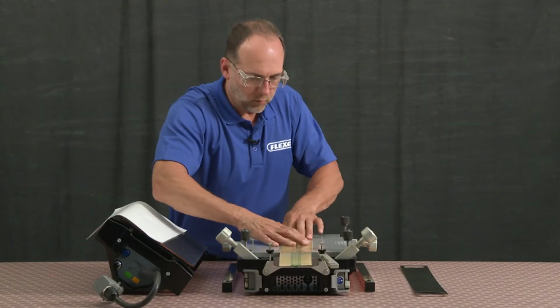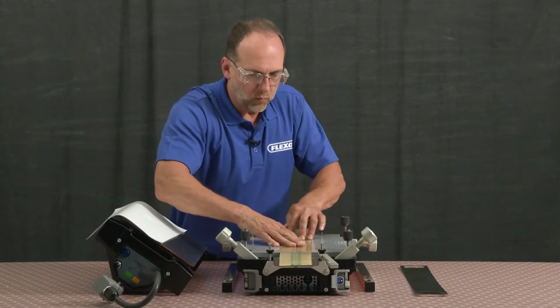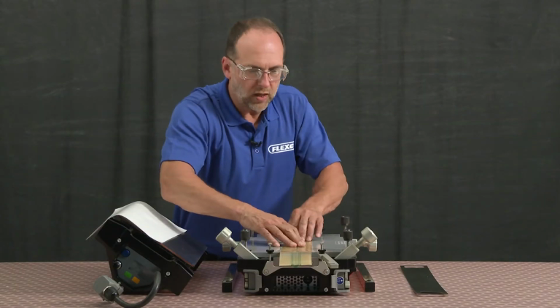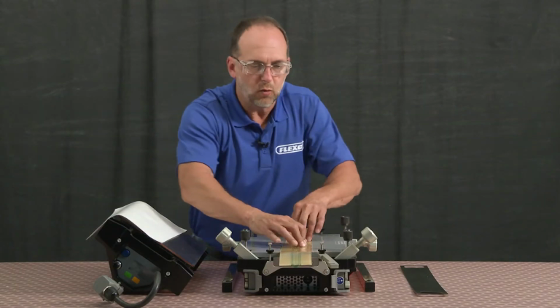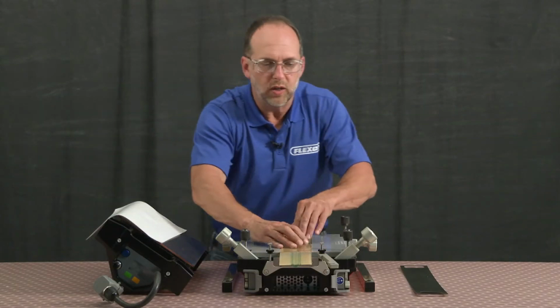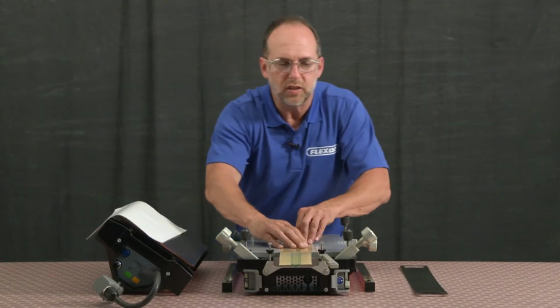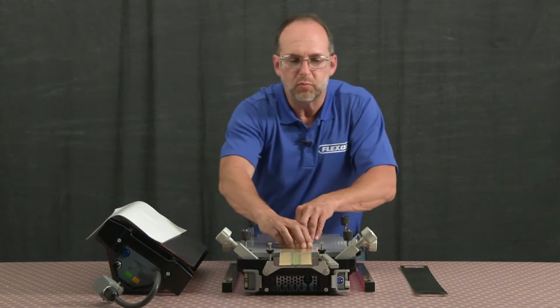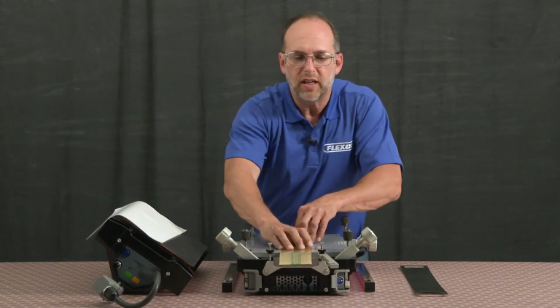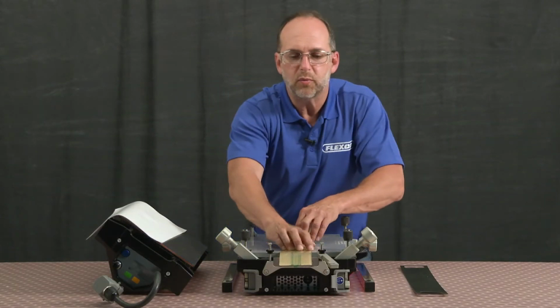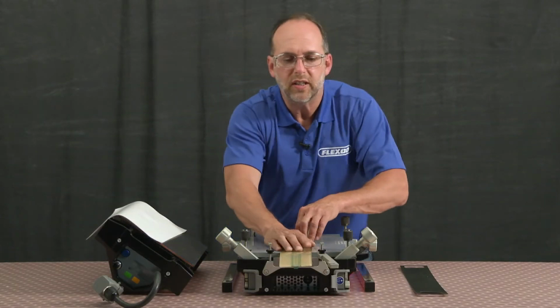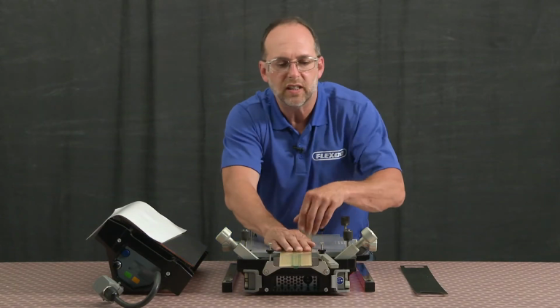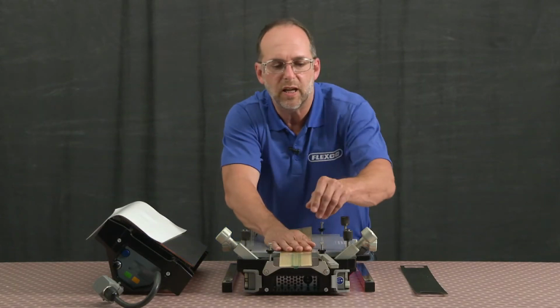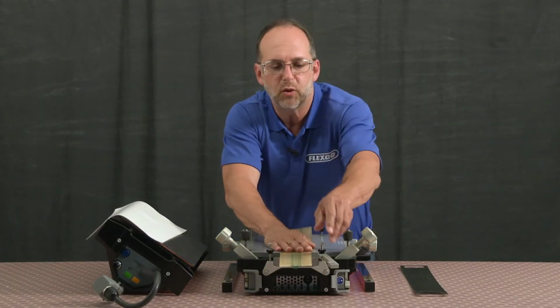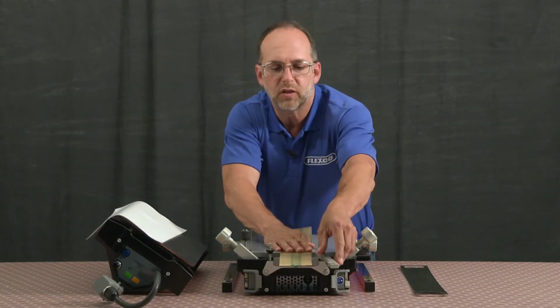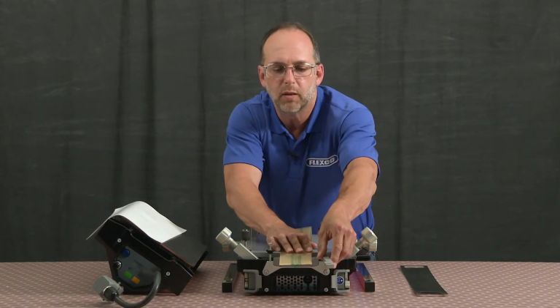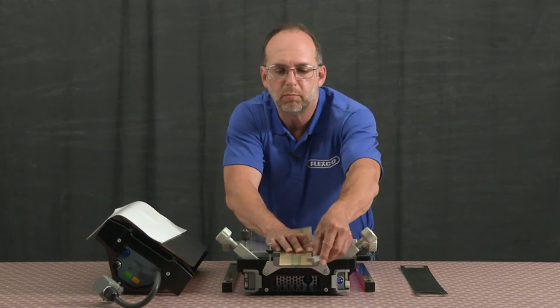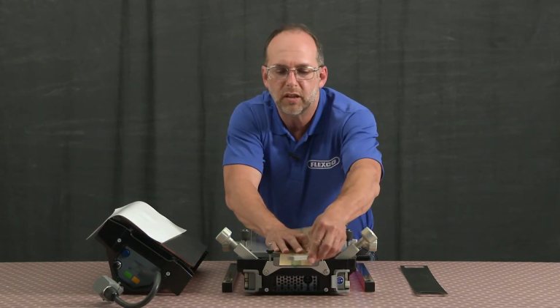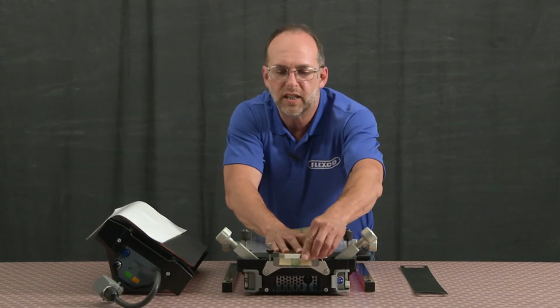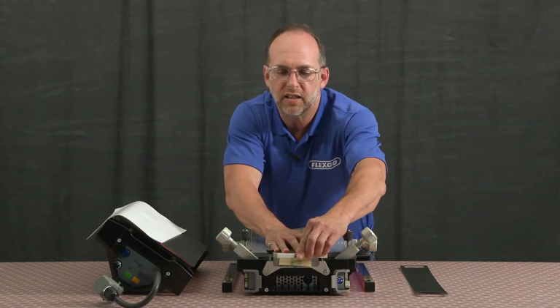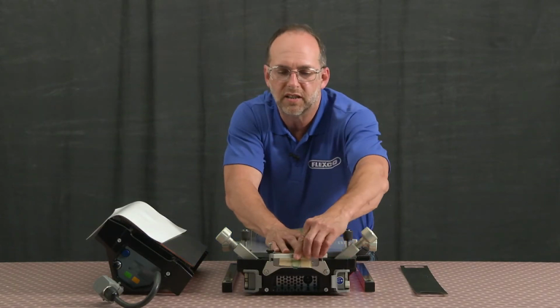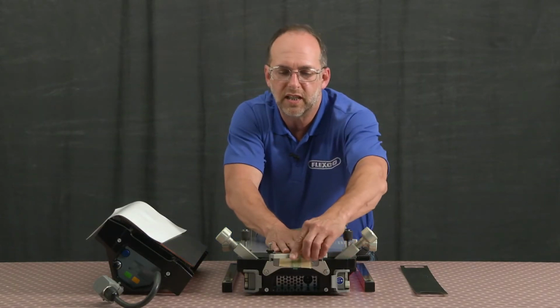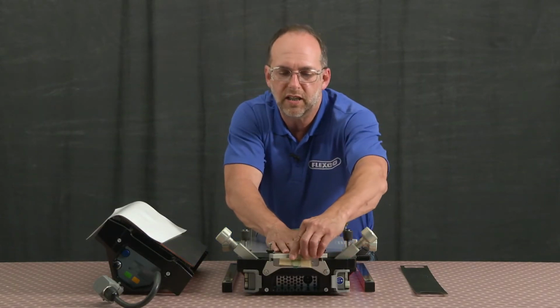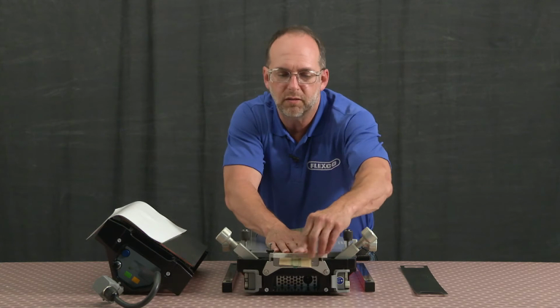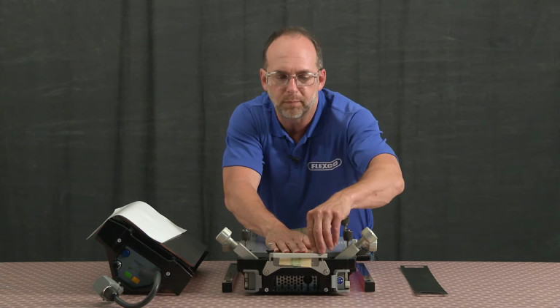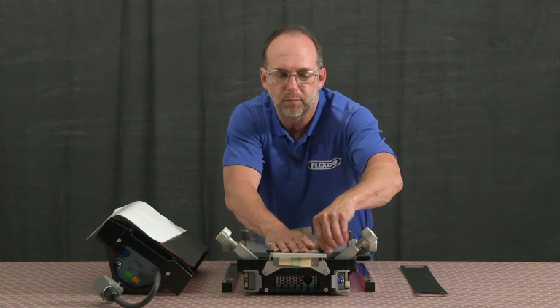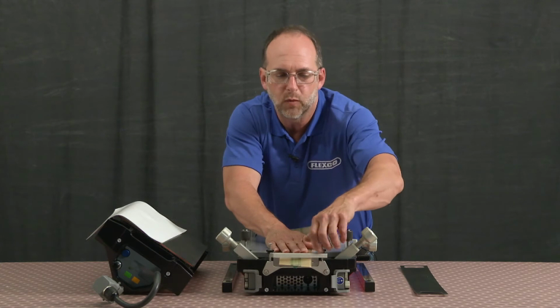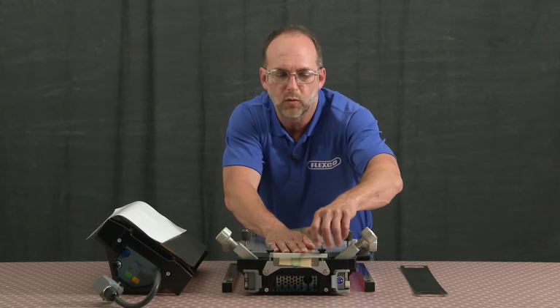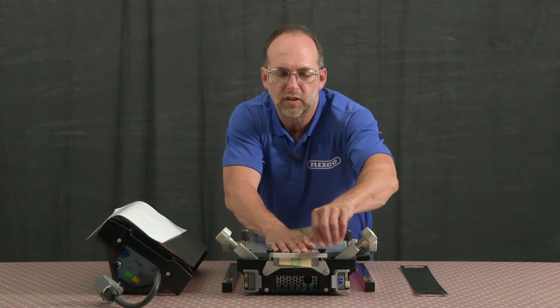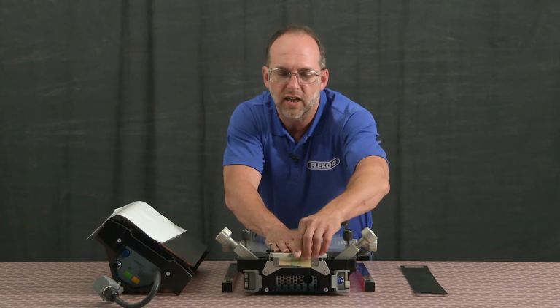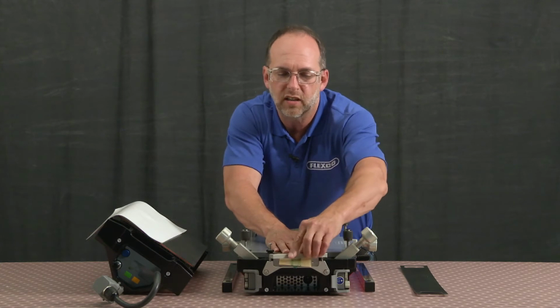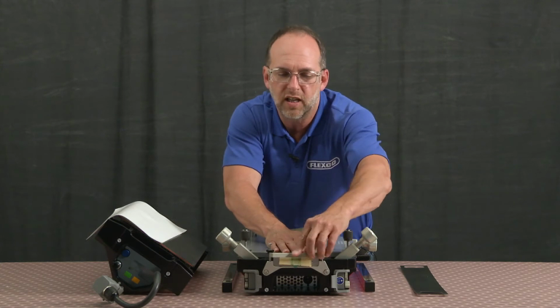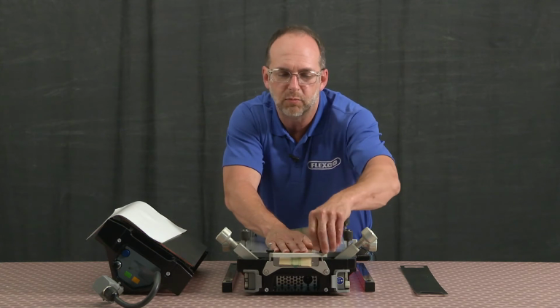Once in place, we can clamp those belt ends in with the end clamps.